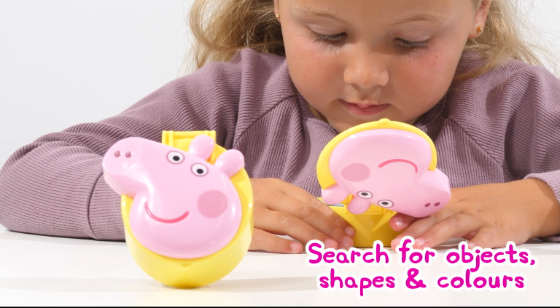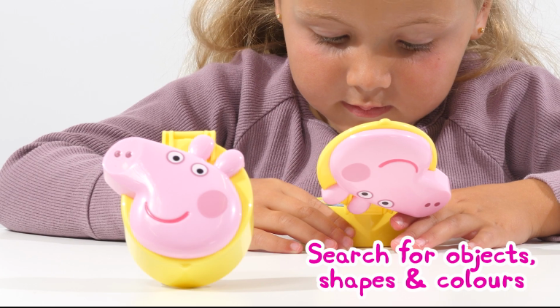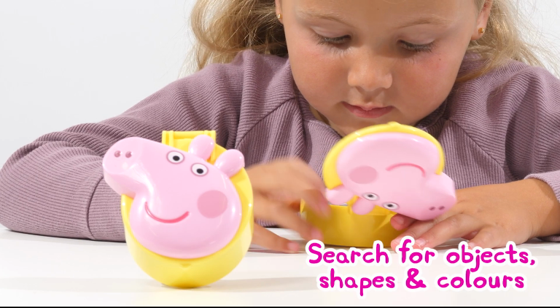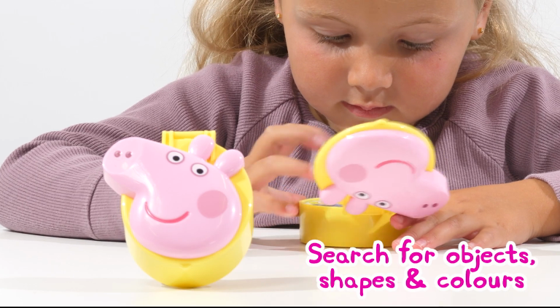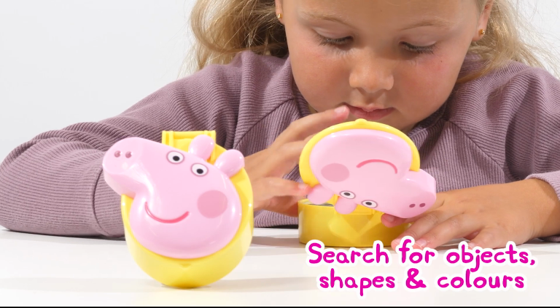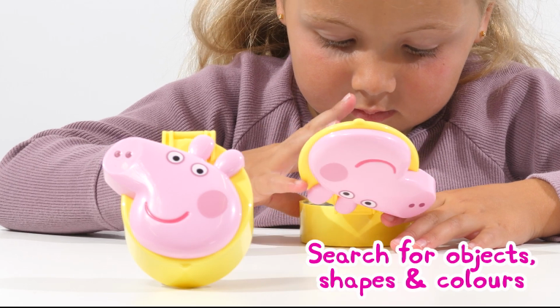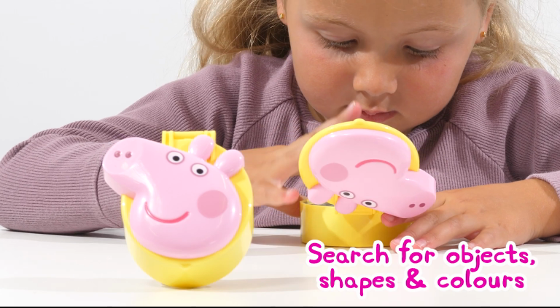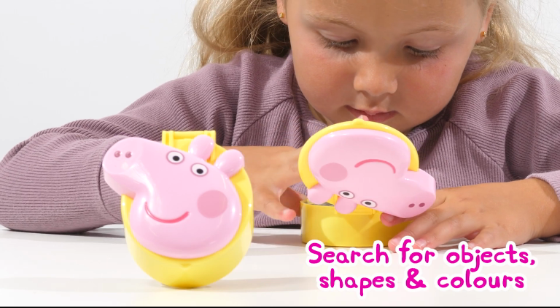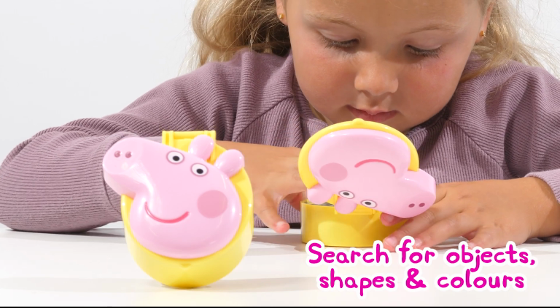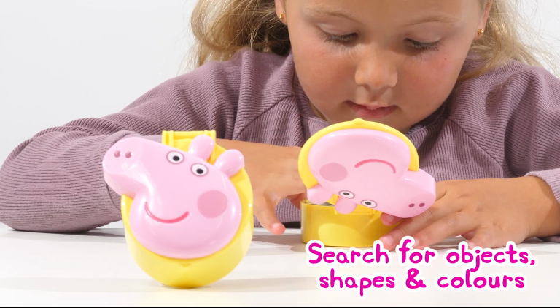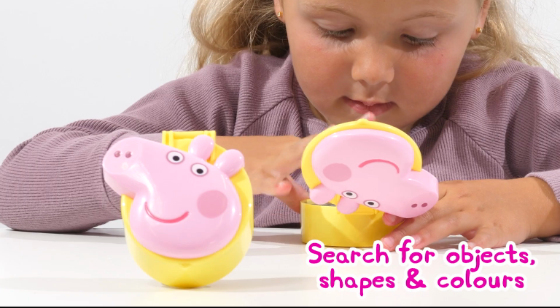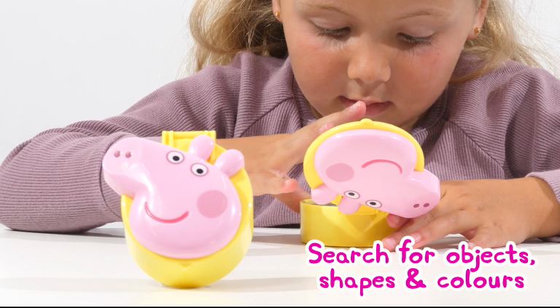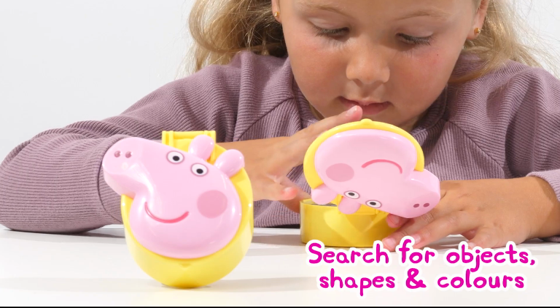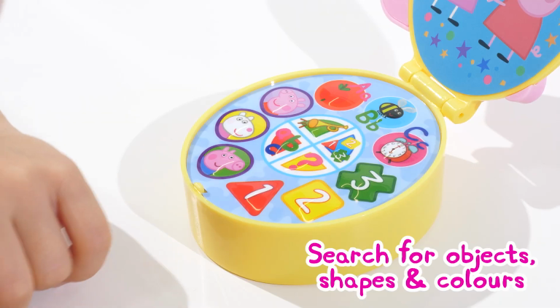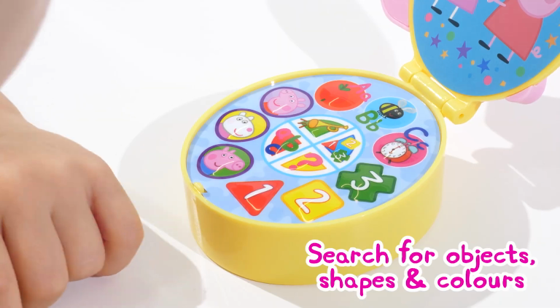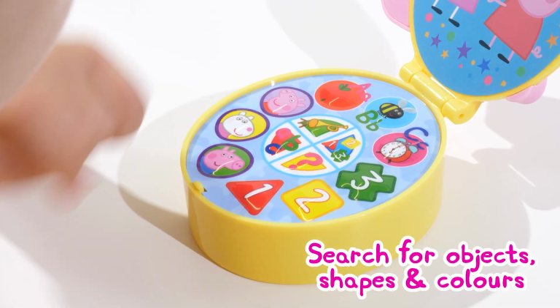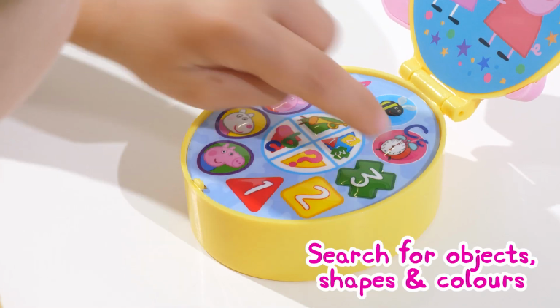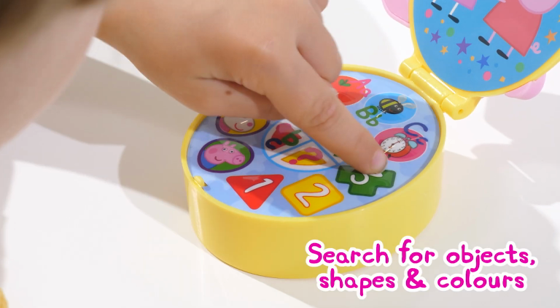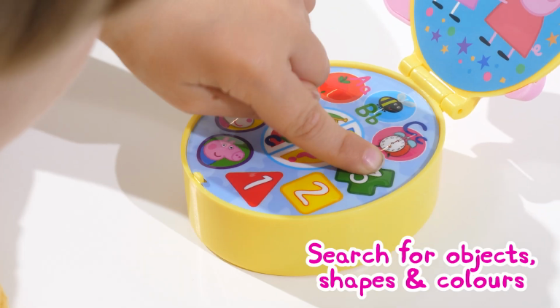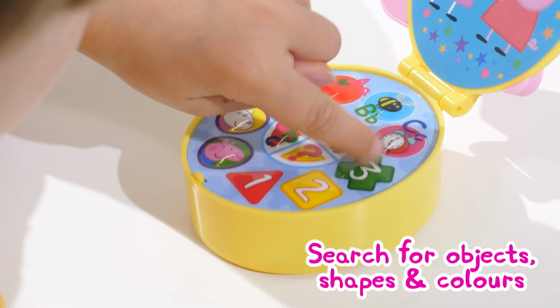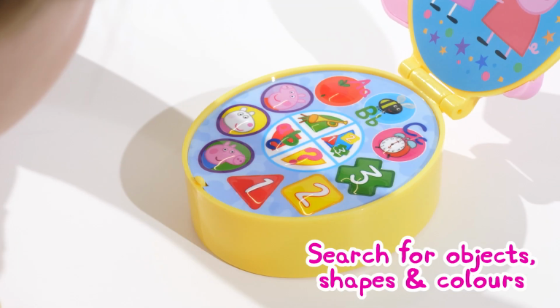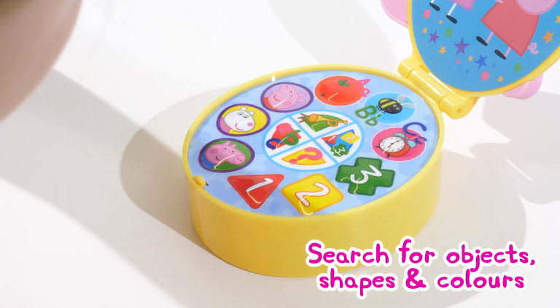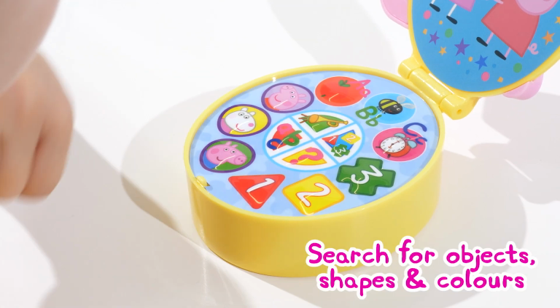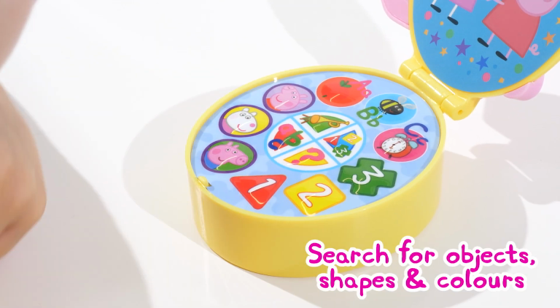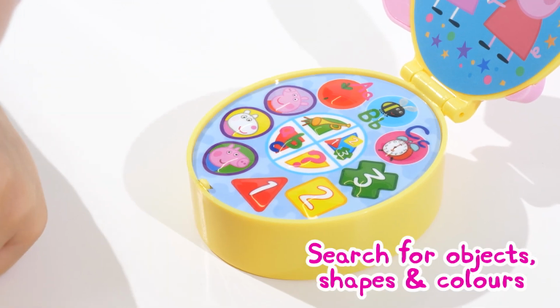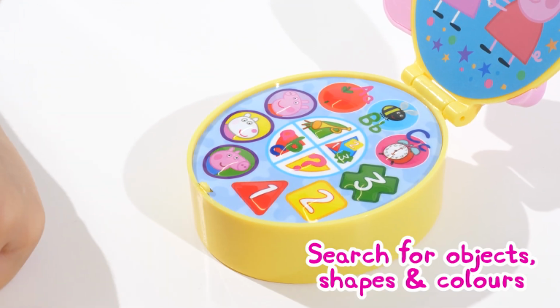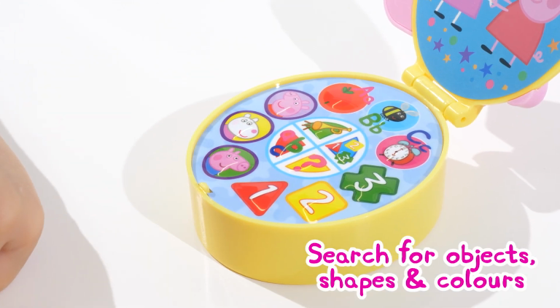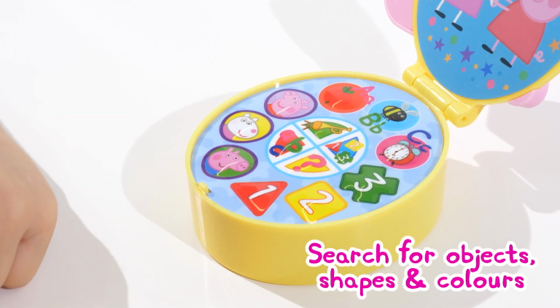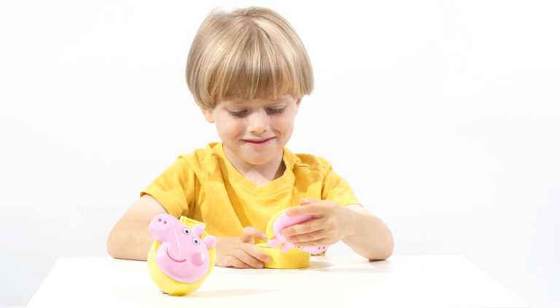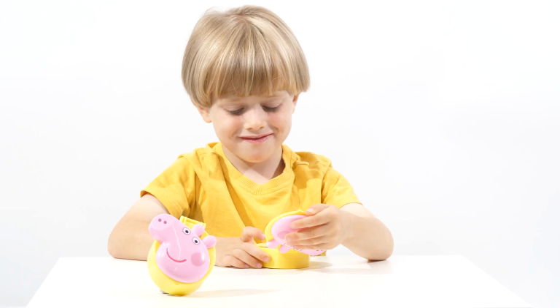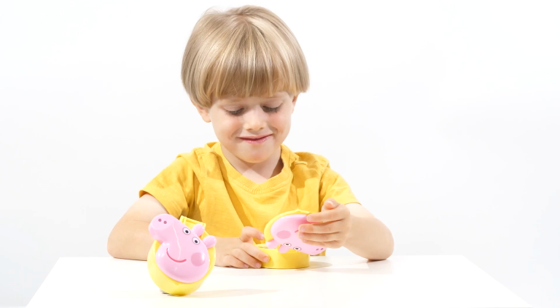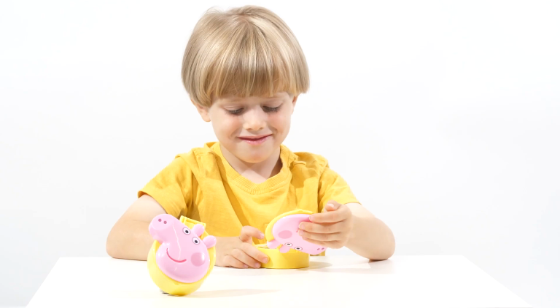Can you find the green cross? Well done, you have found the cross.